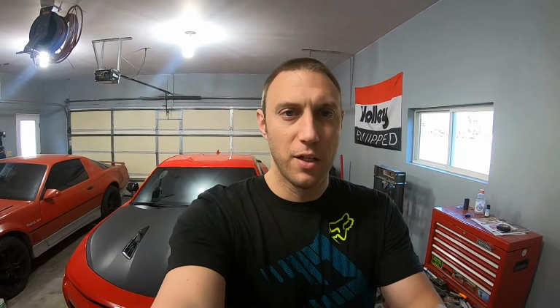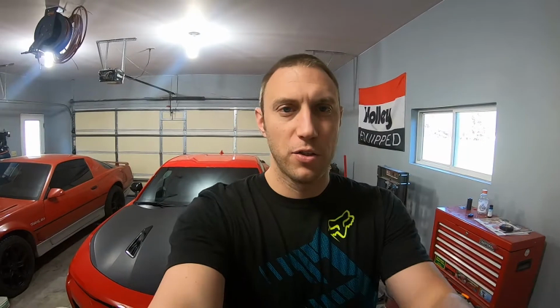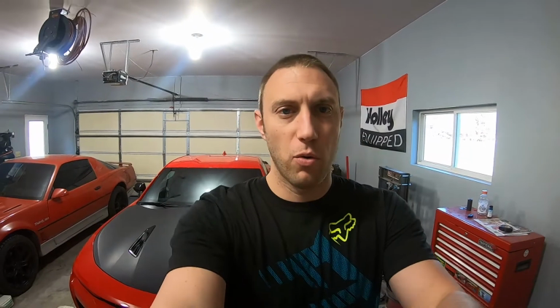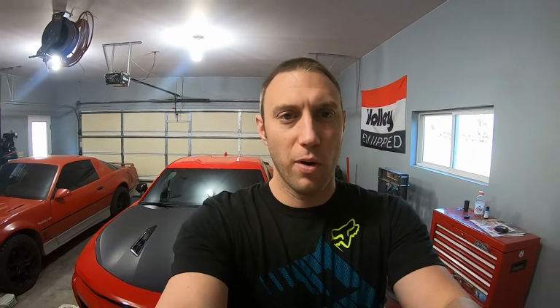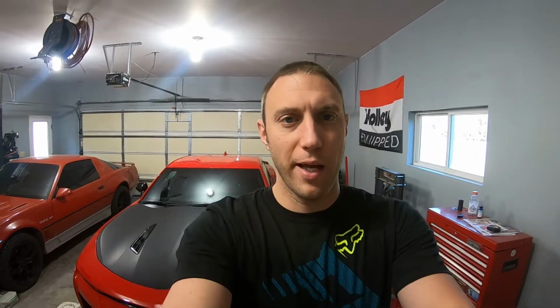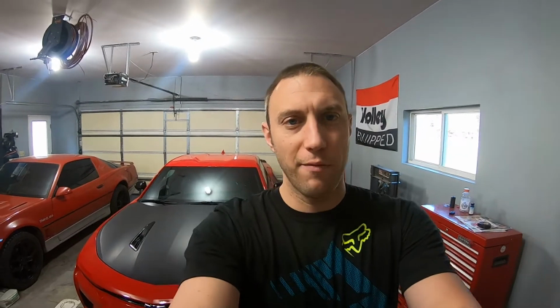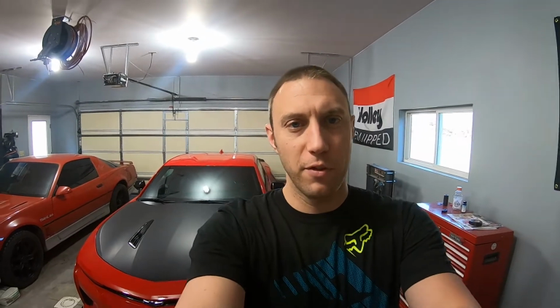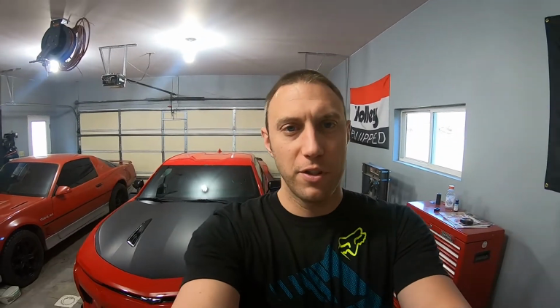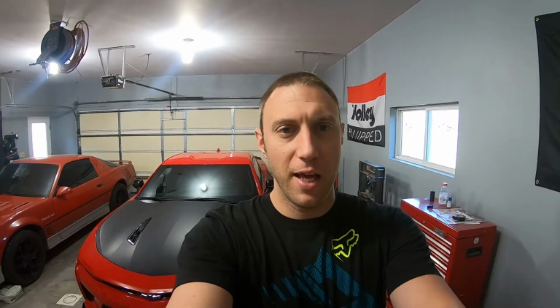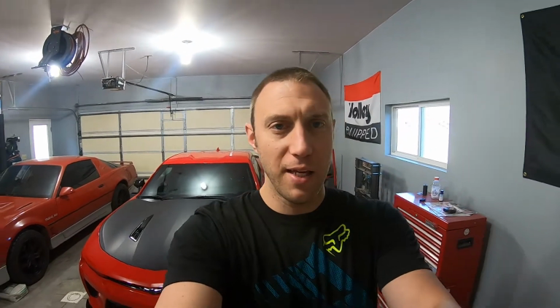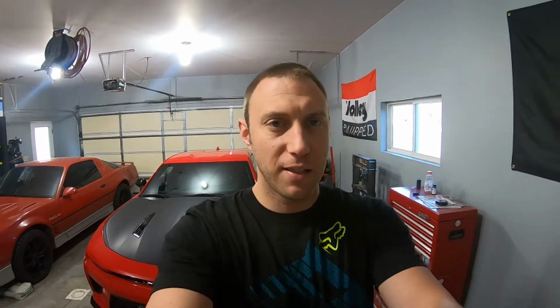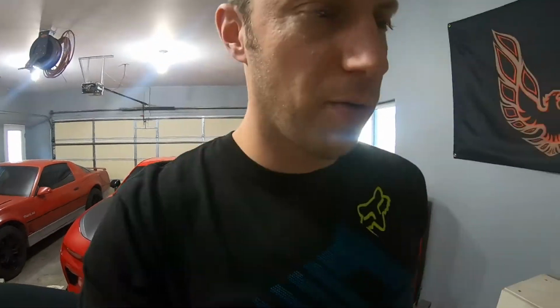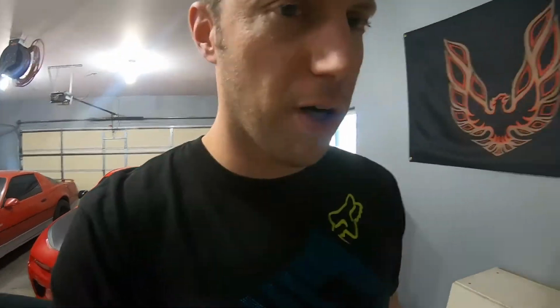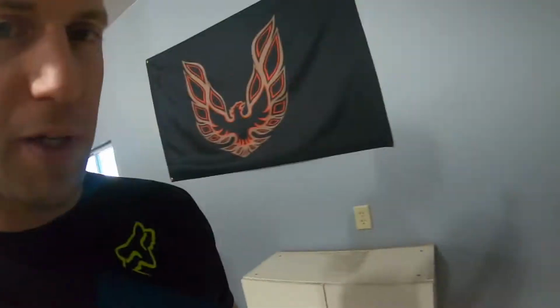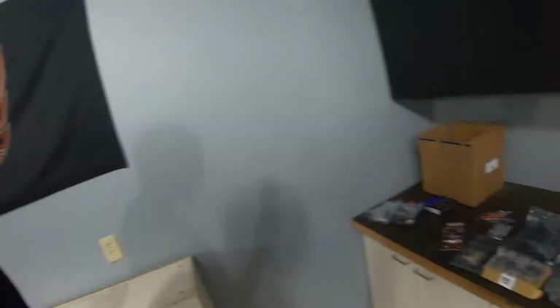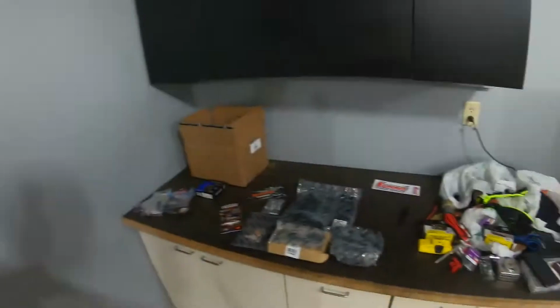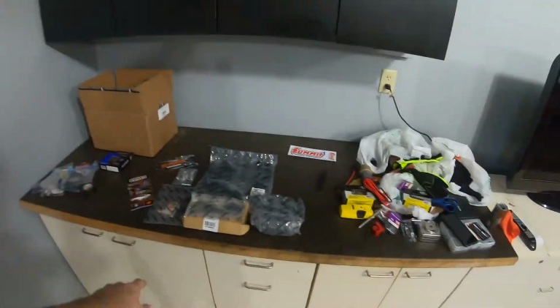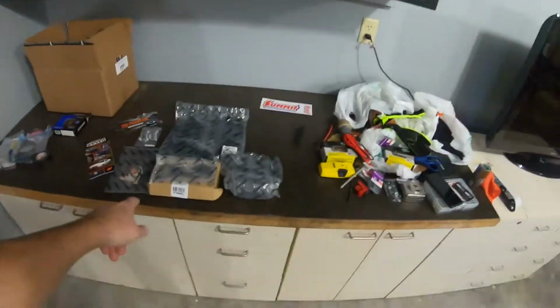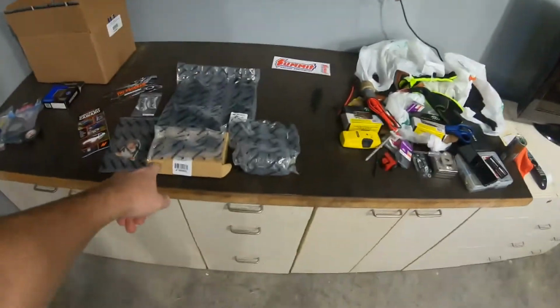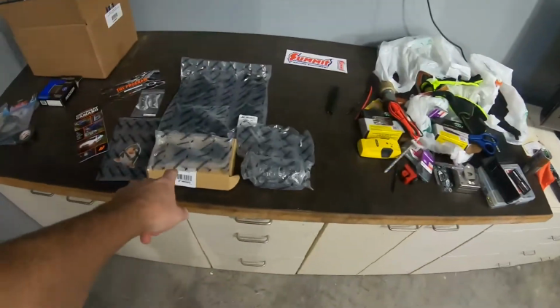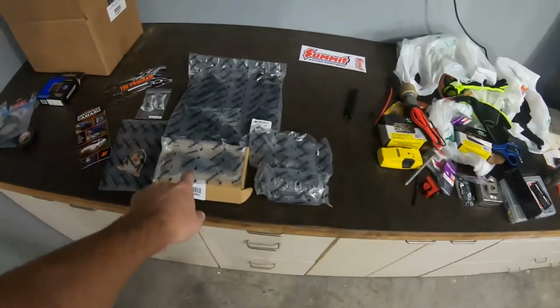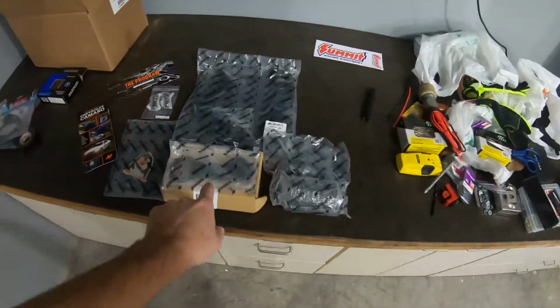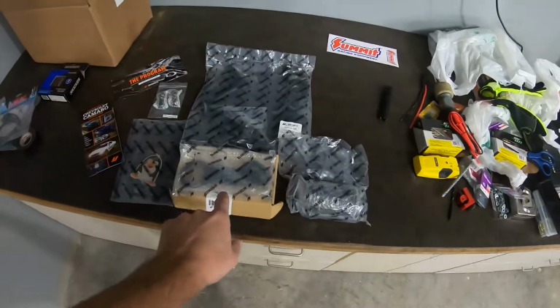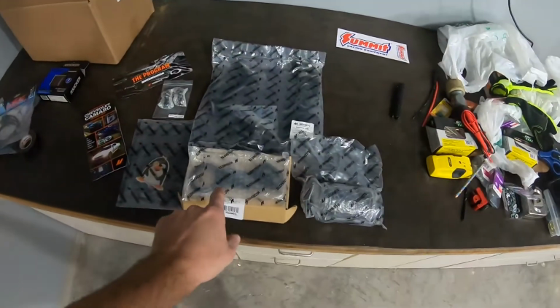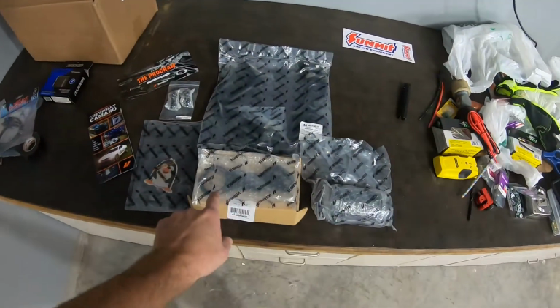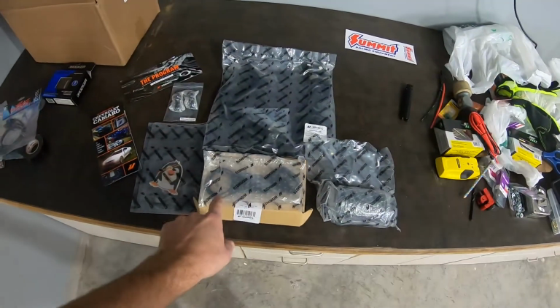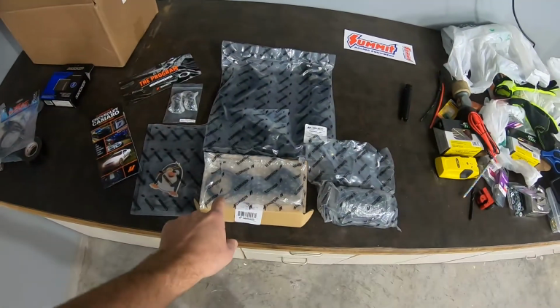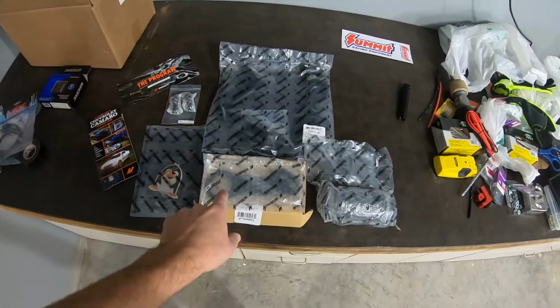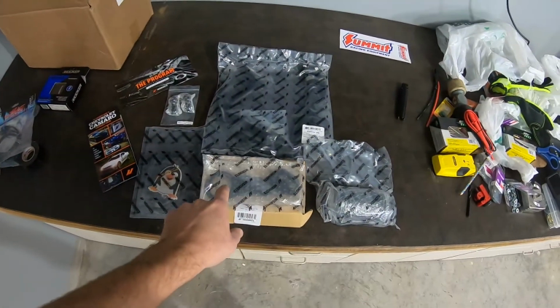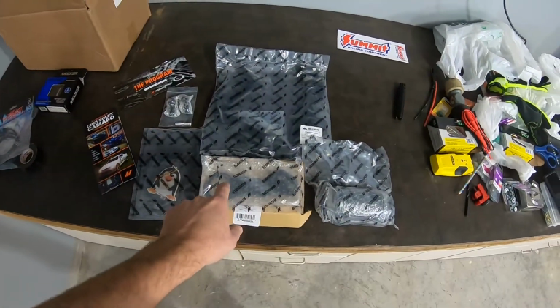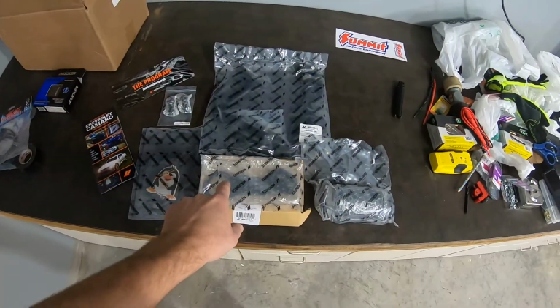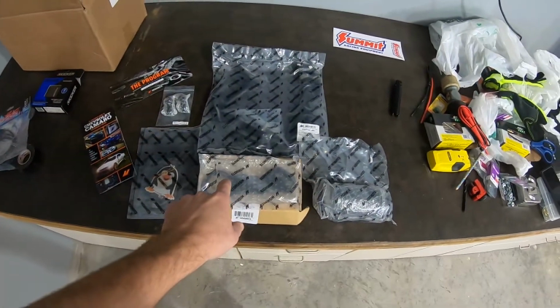So what I got for you today, we're going to be installing a Mishimoto catch can.